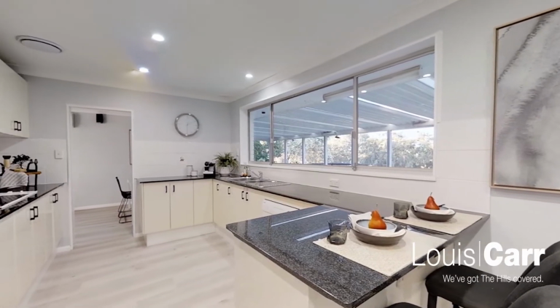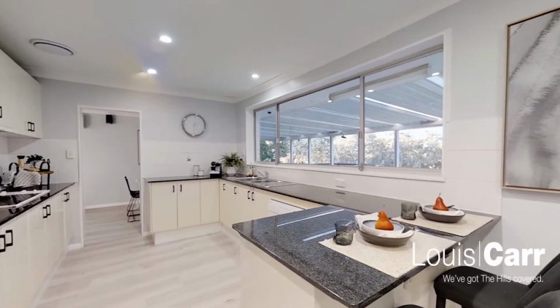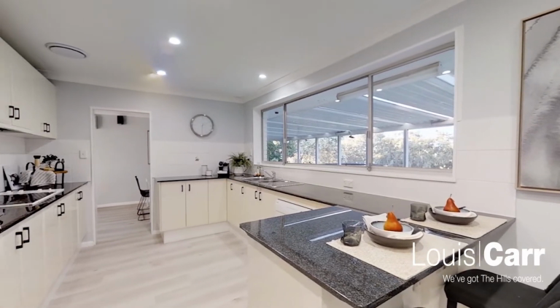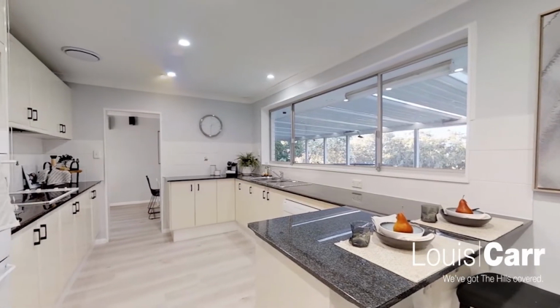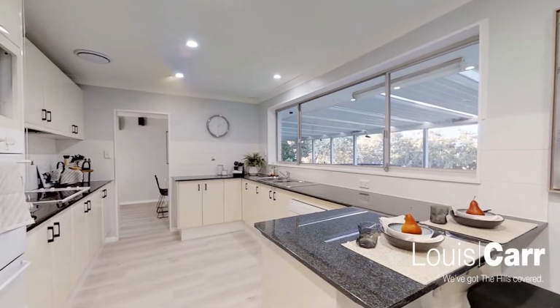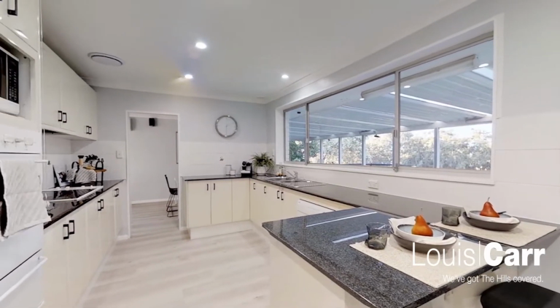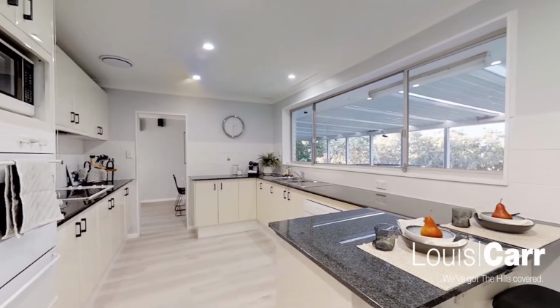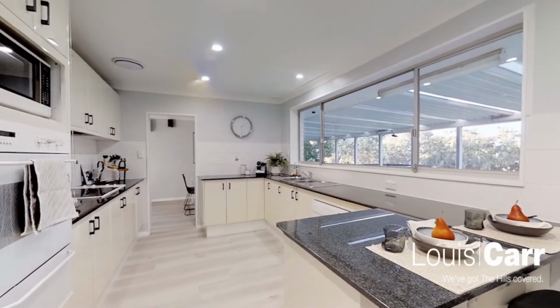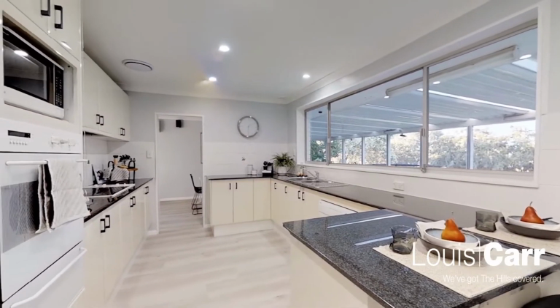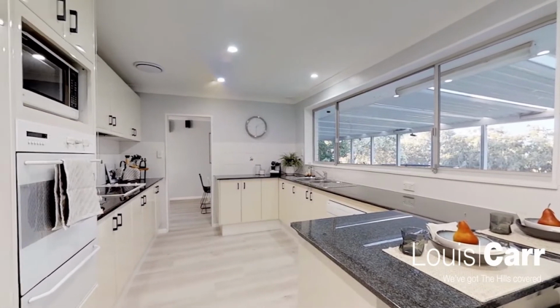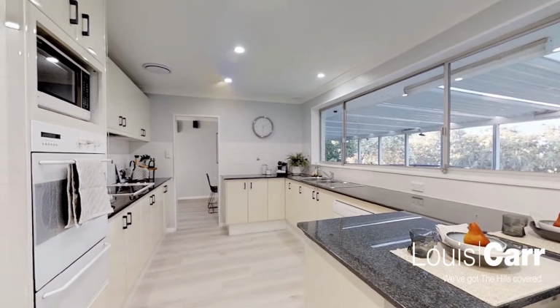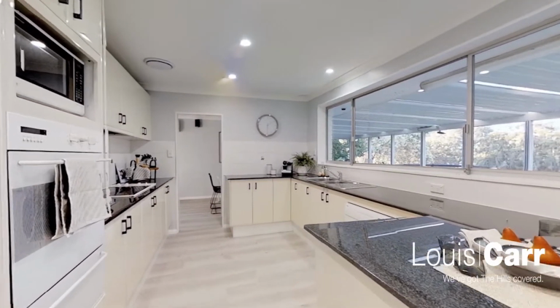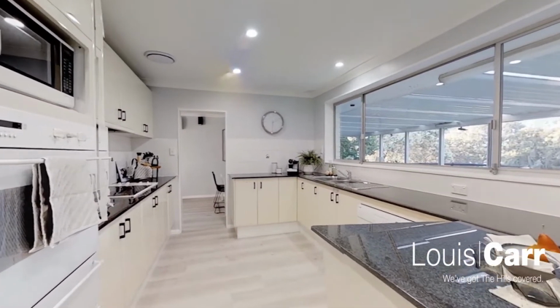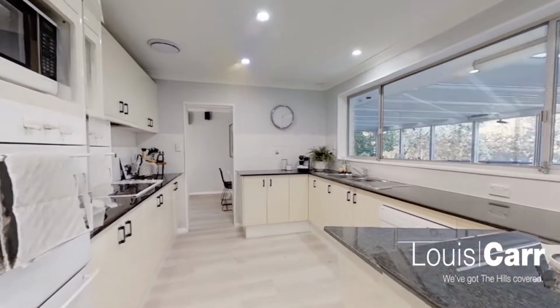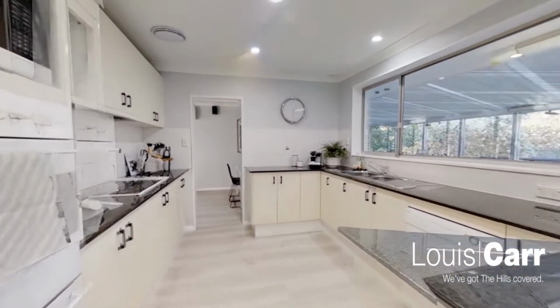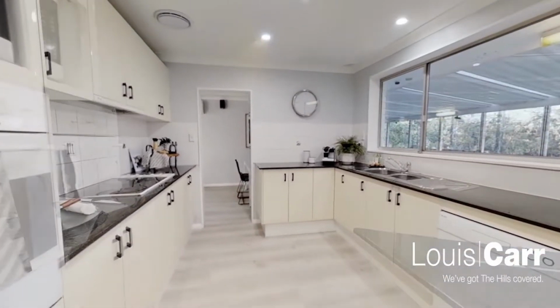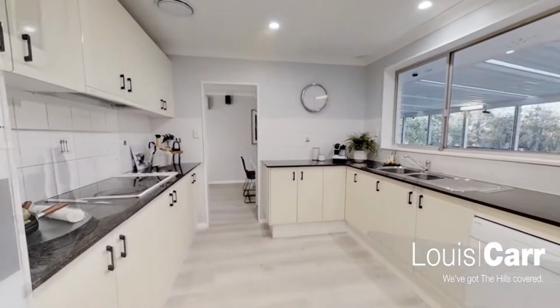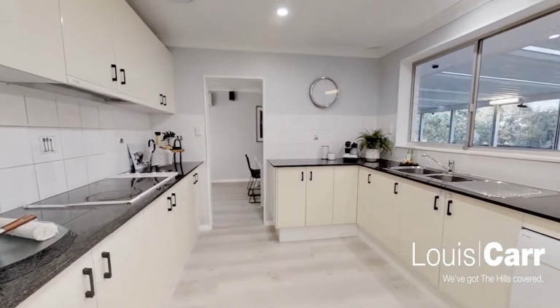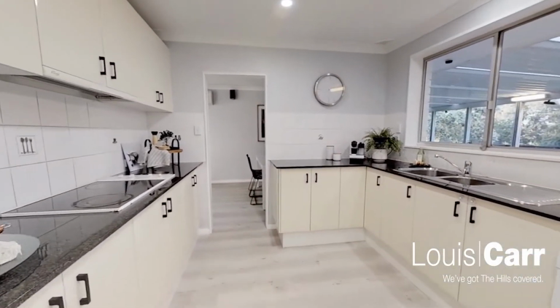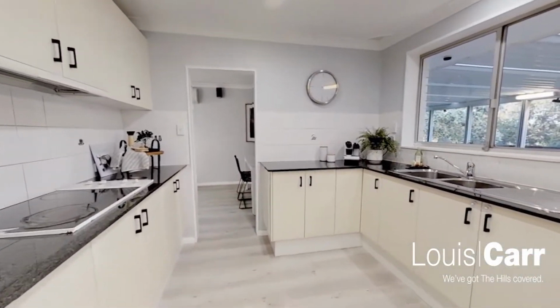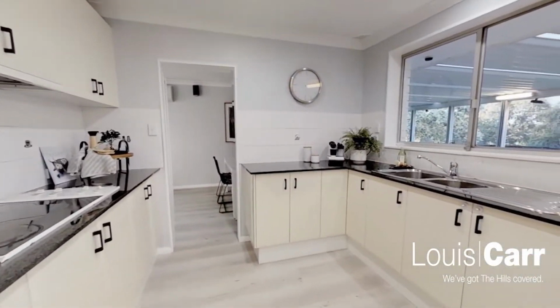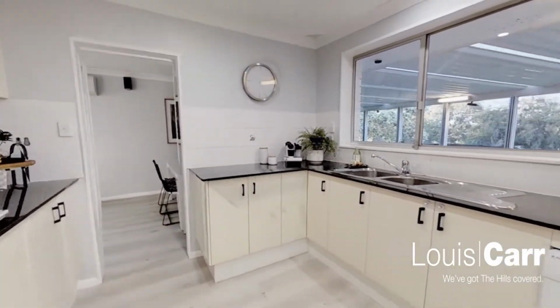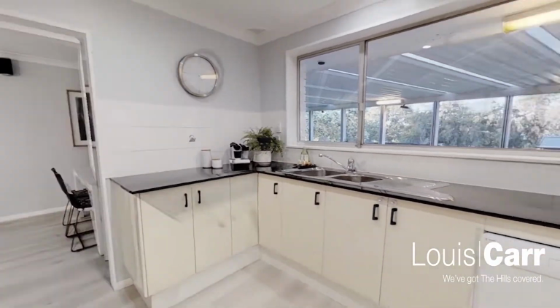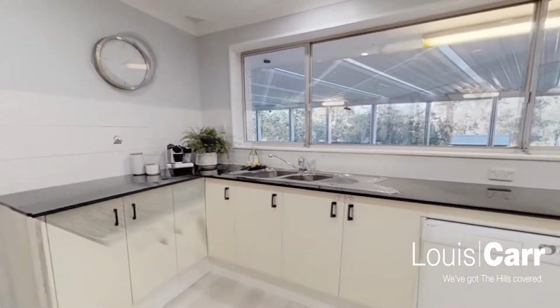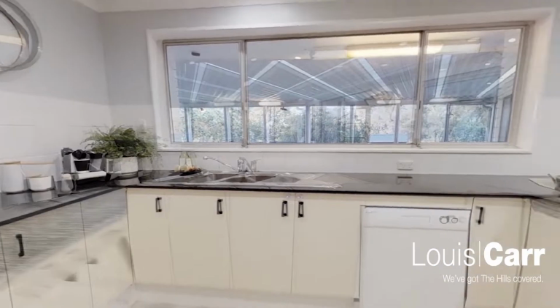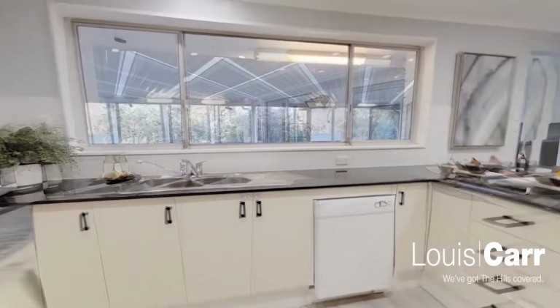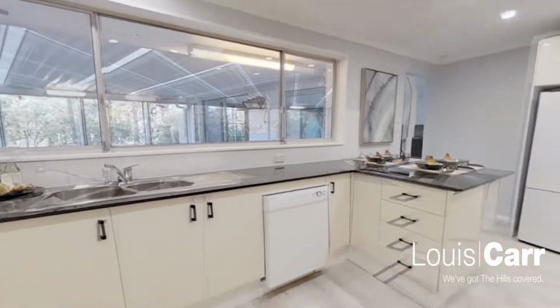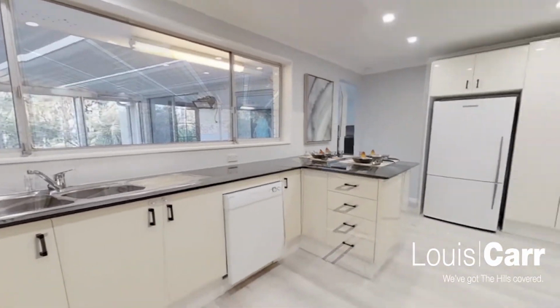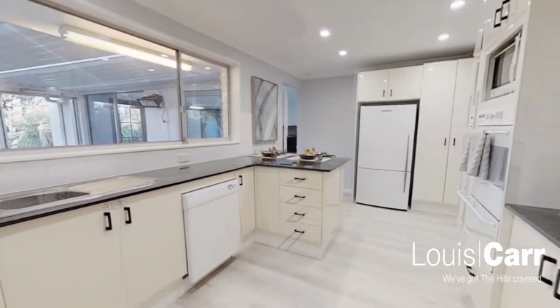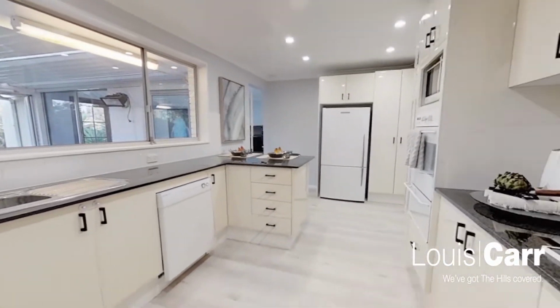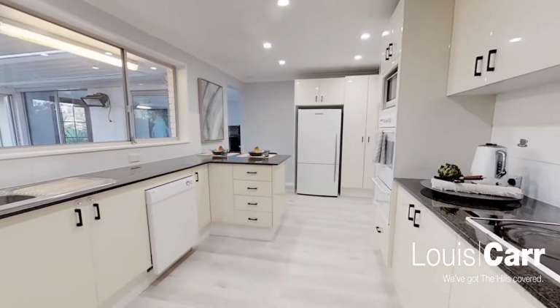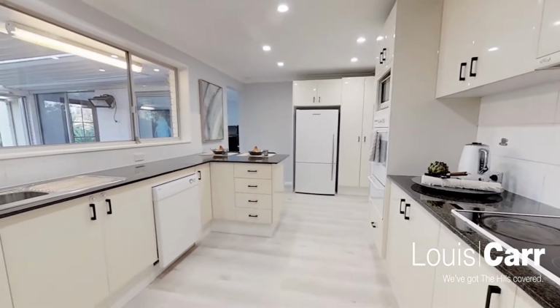Wandering through the kitchen now, which features a beautiful electric top, polyurethane finishes, and granite bench top.